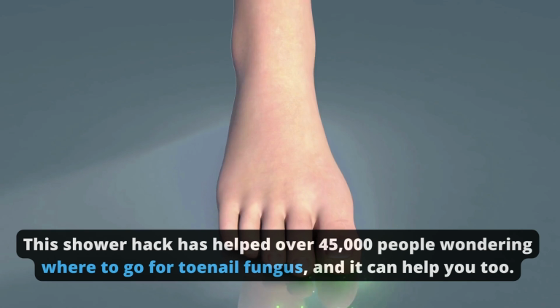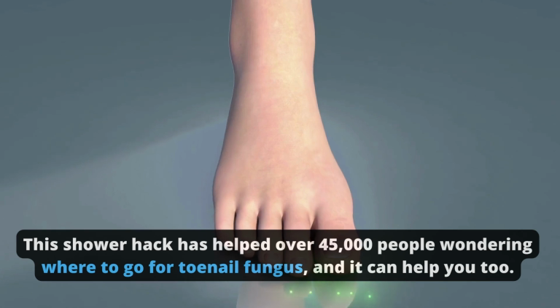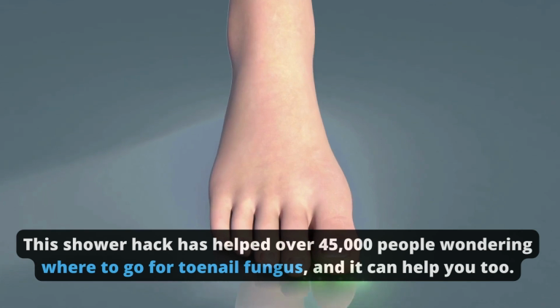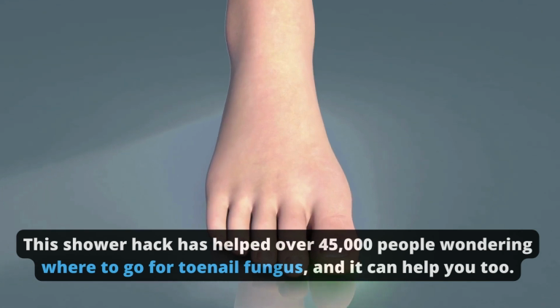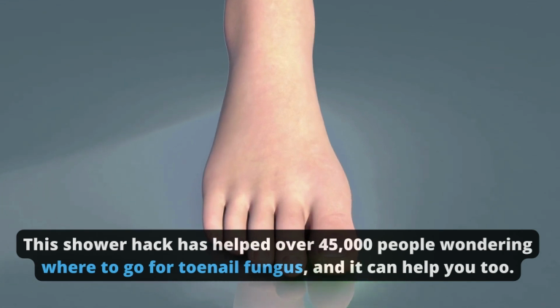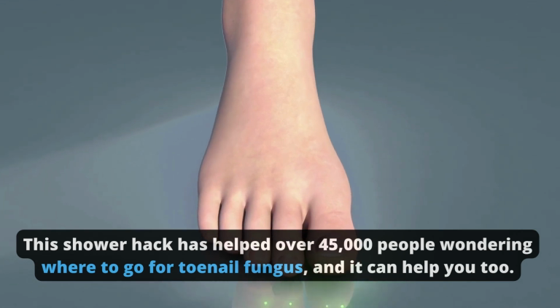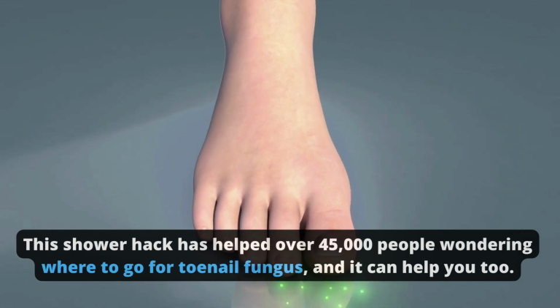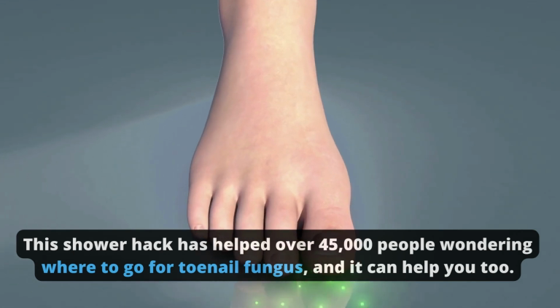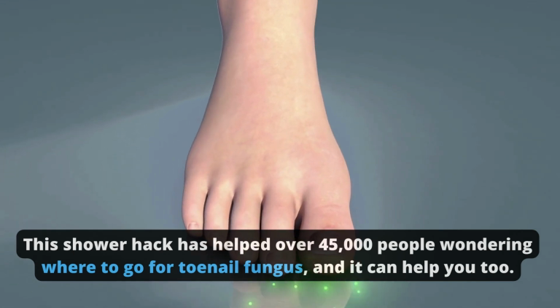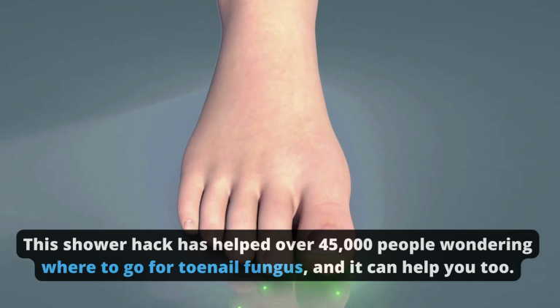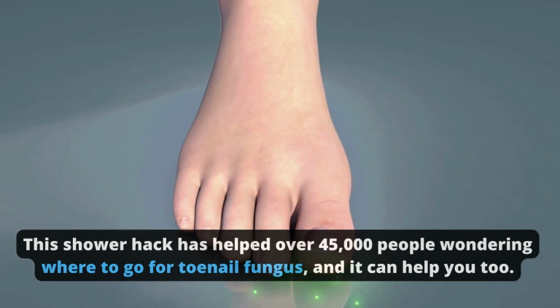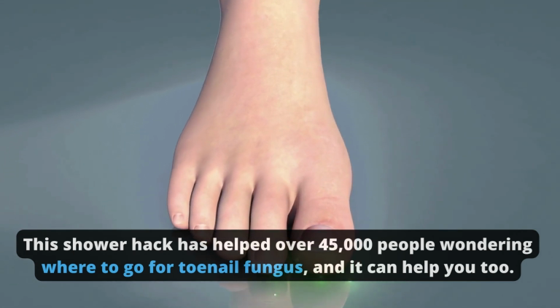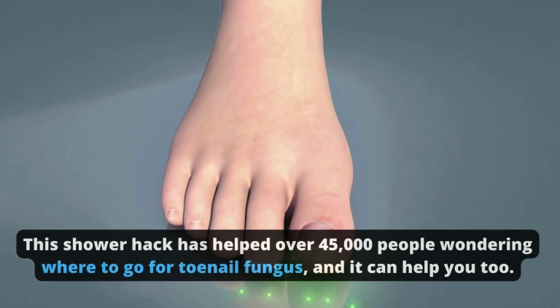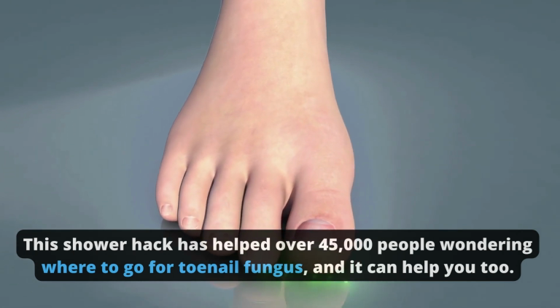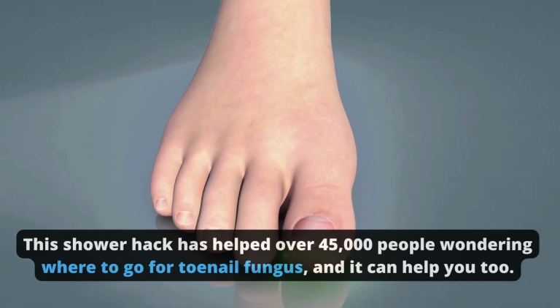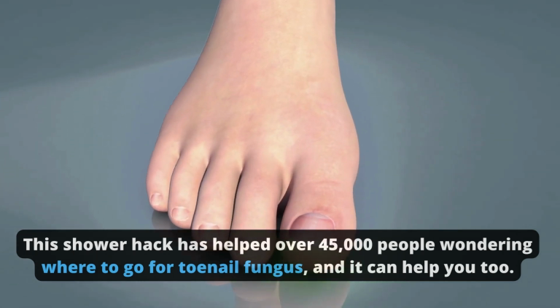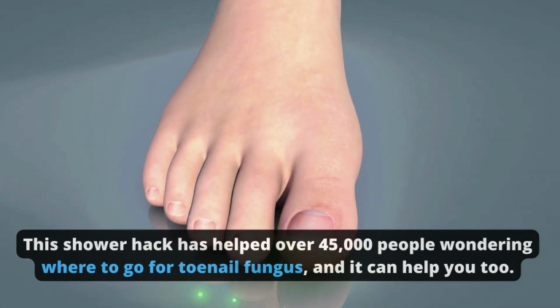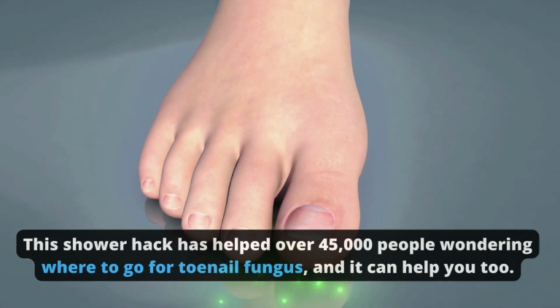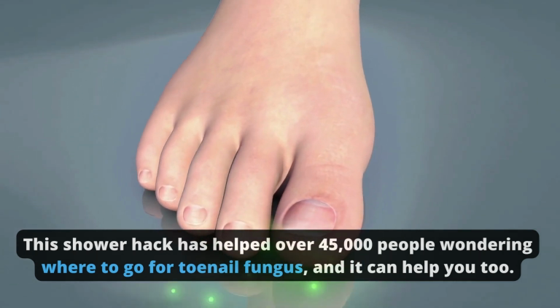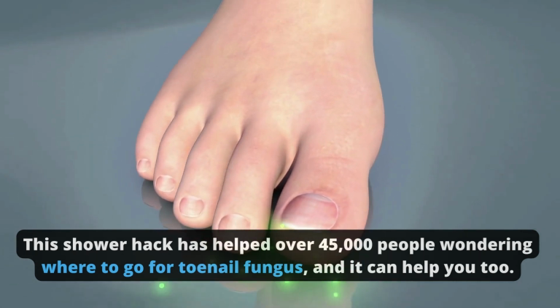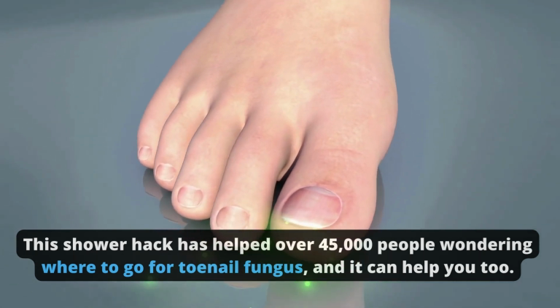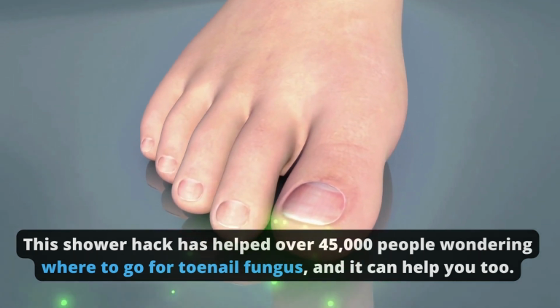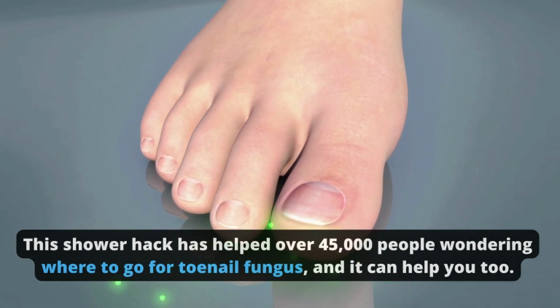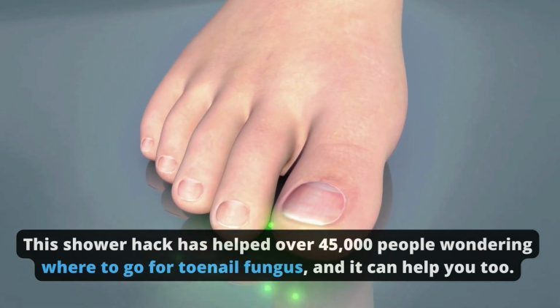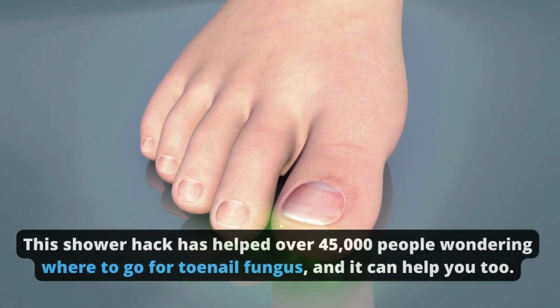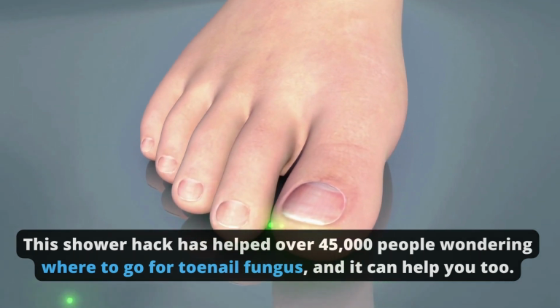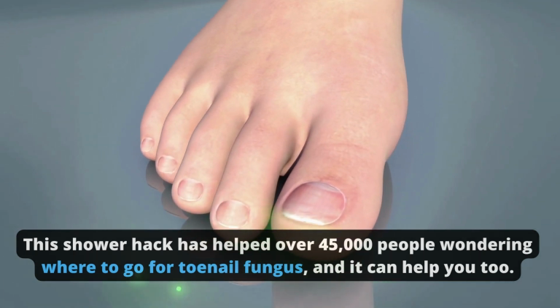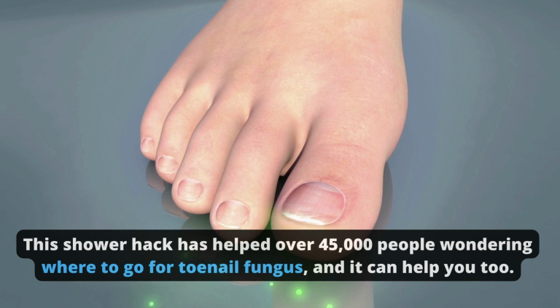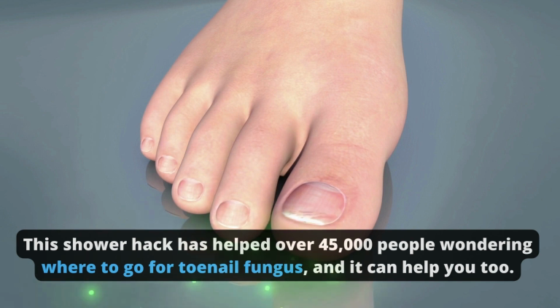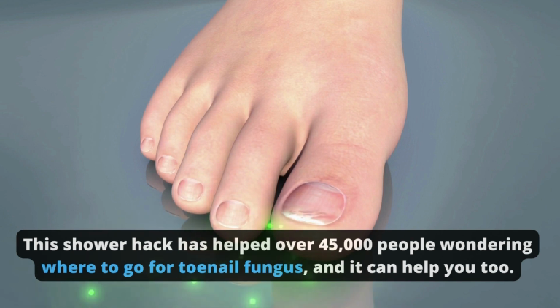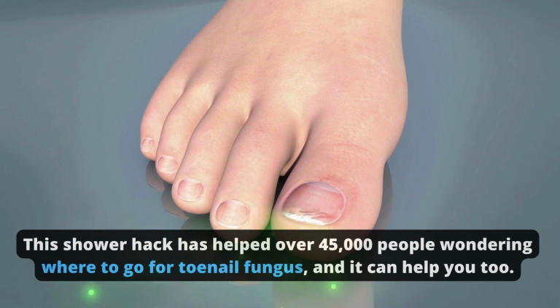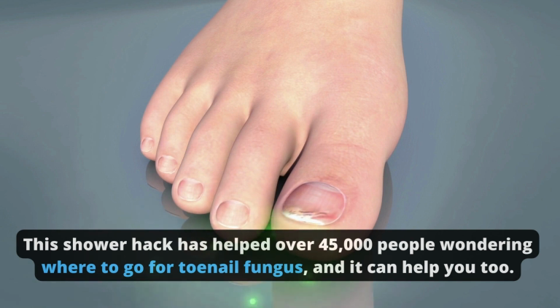This shower hack has helped over 45,000 people wondering where to go for toenail fungus, and it can help you too.